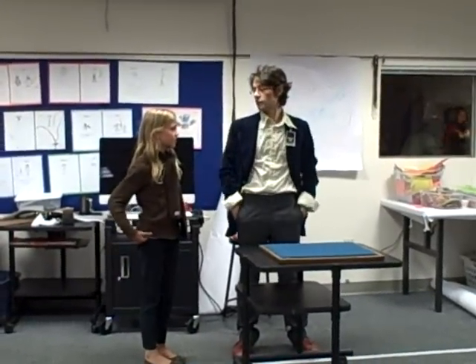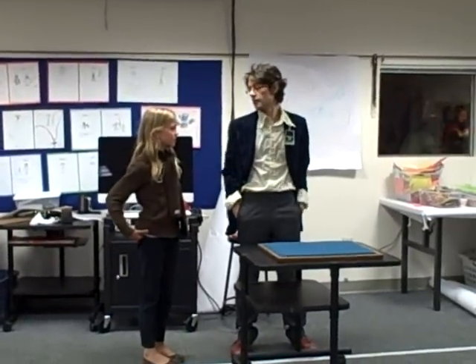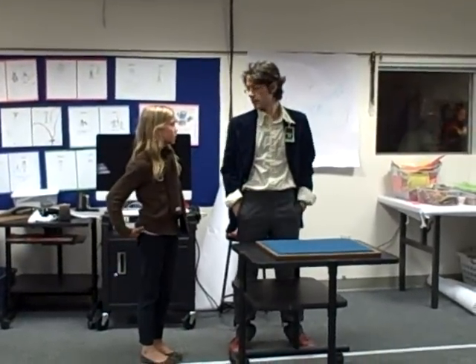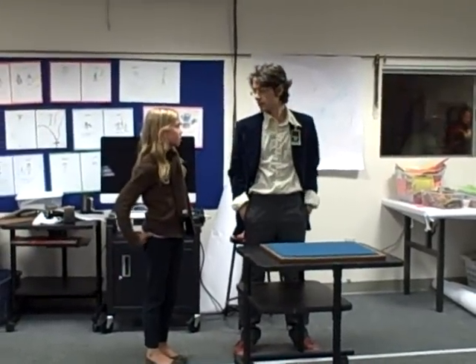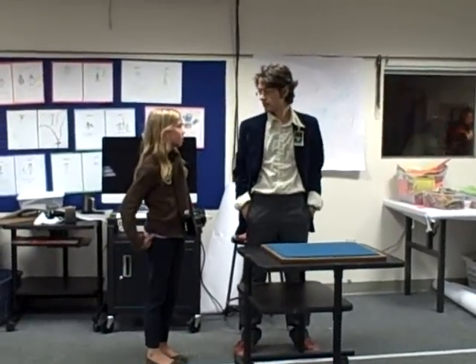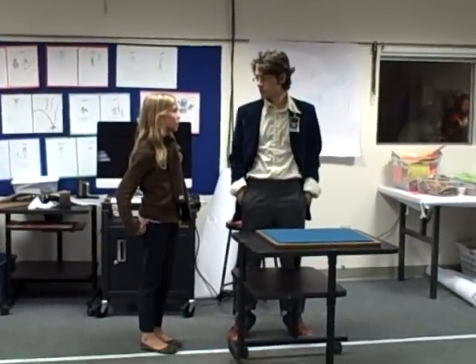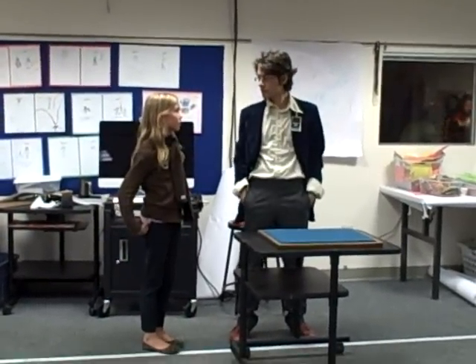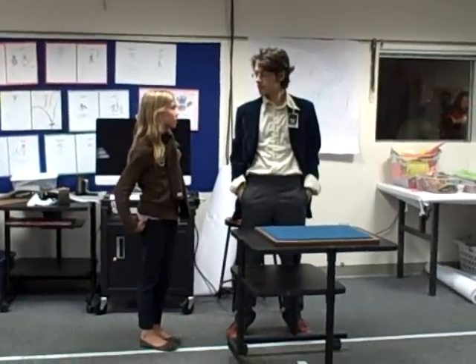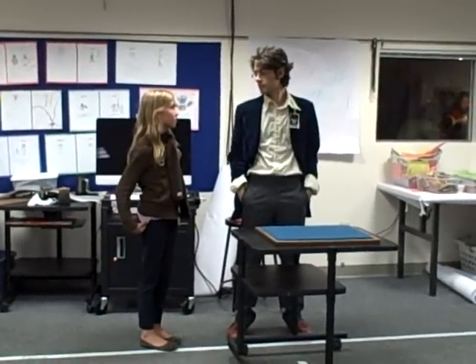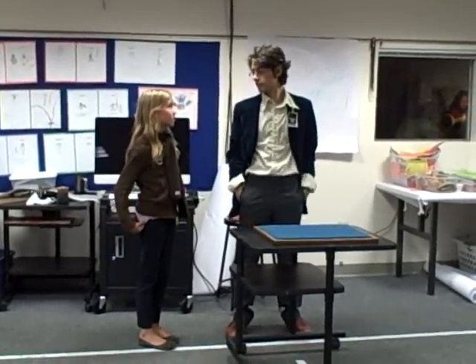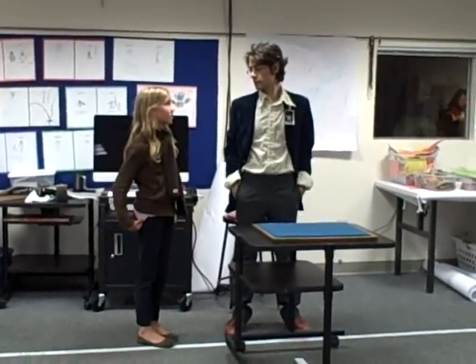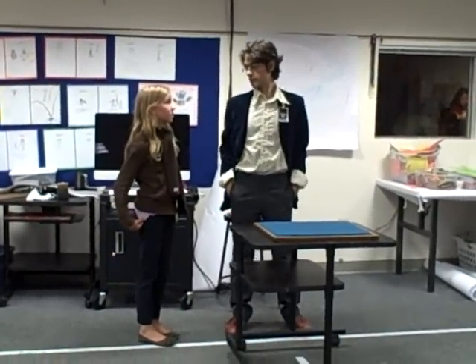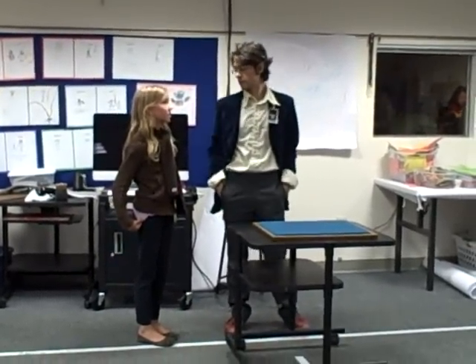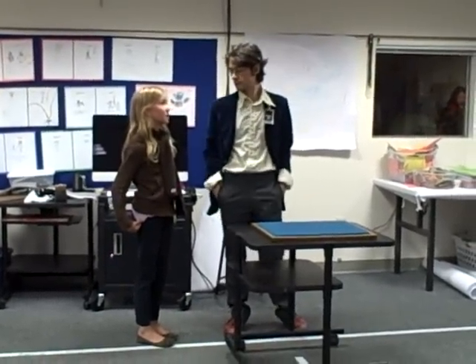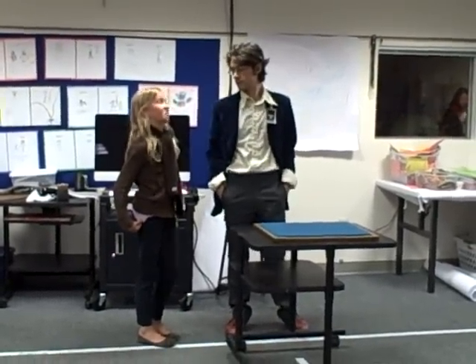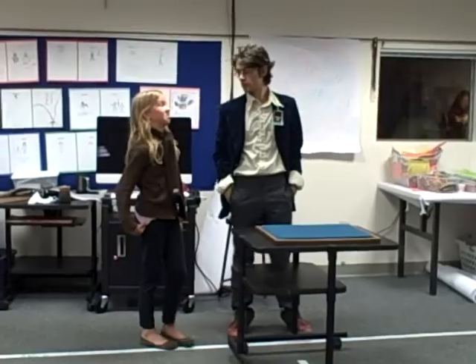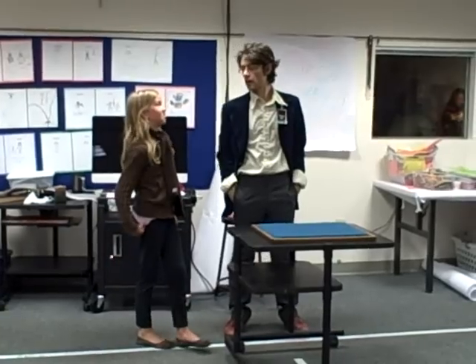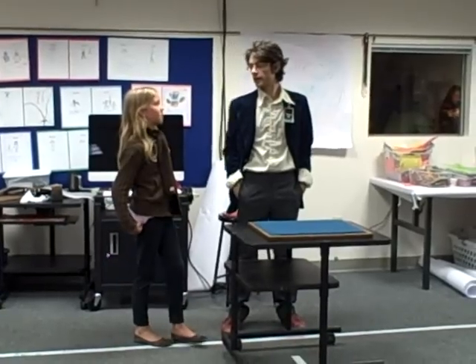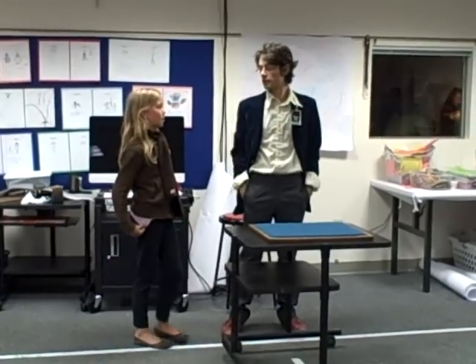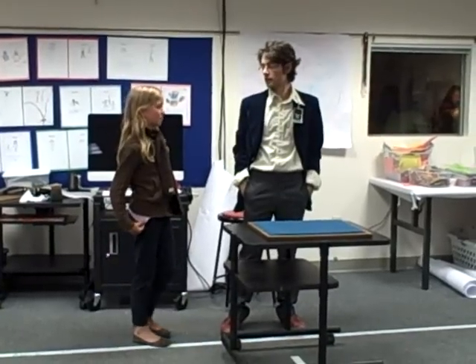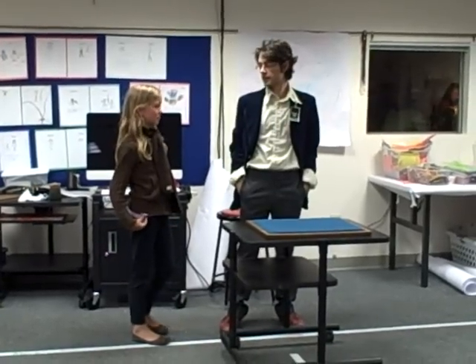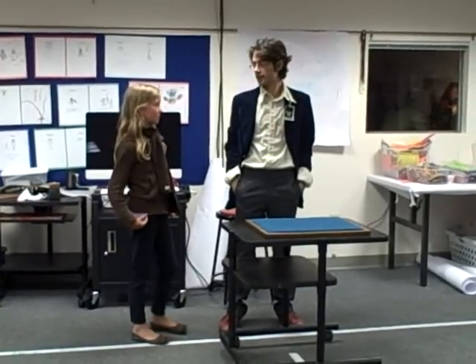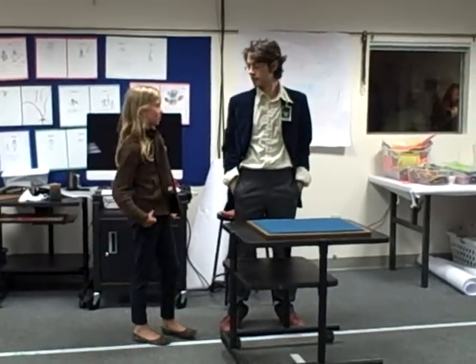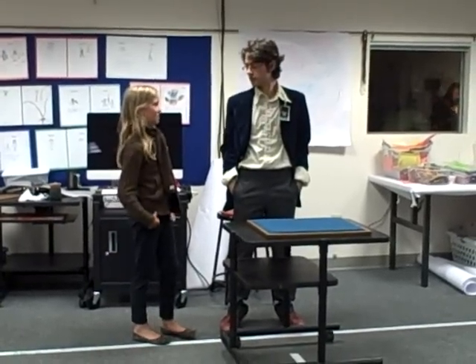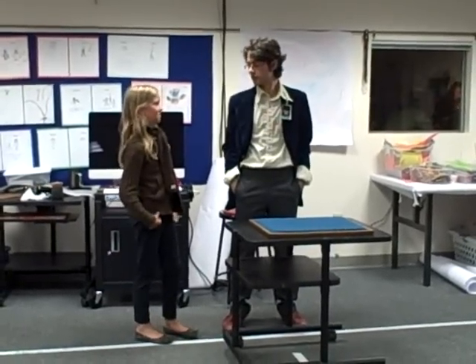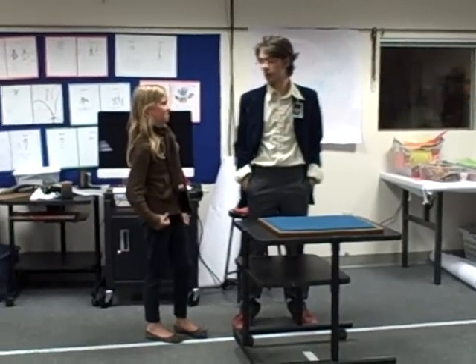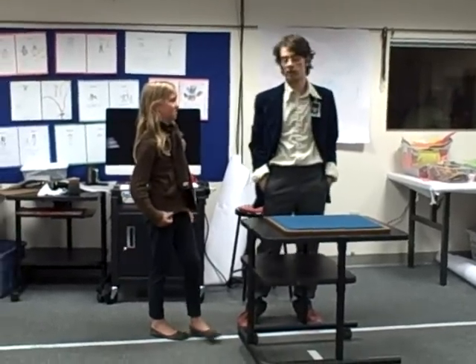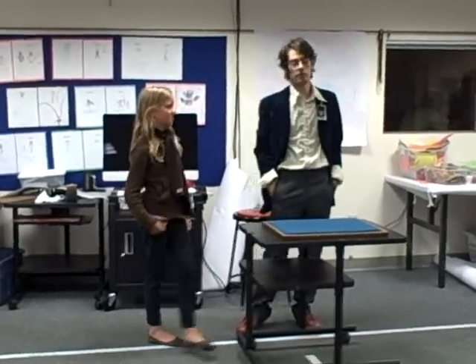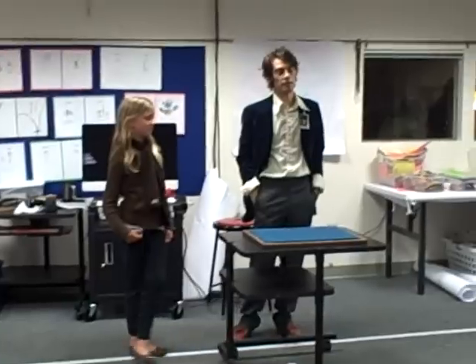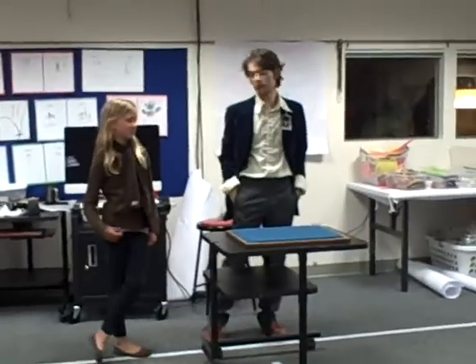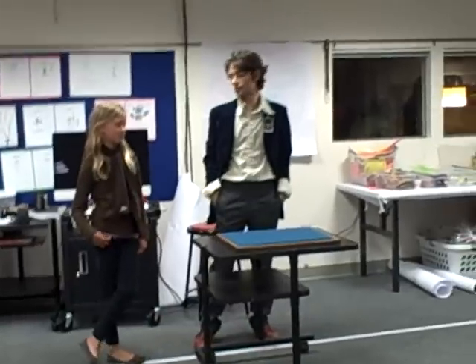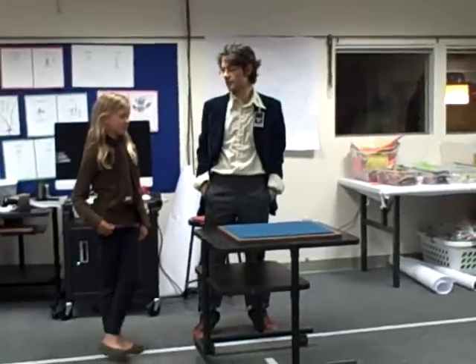Have you been a magician's assistant before? No. Okay. Are you scared? No. Okay, good. I'm scared.